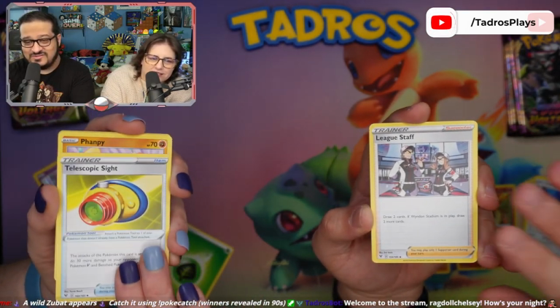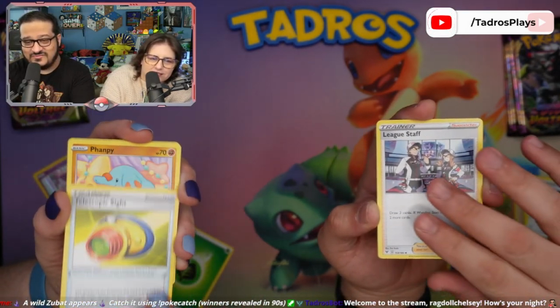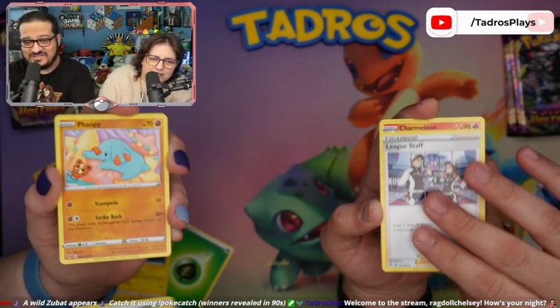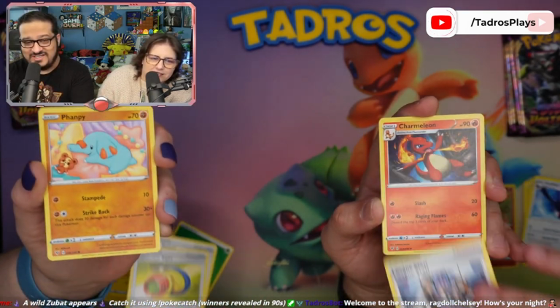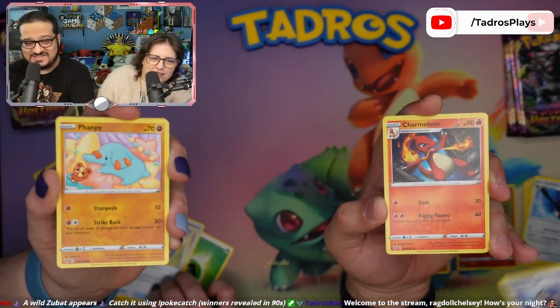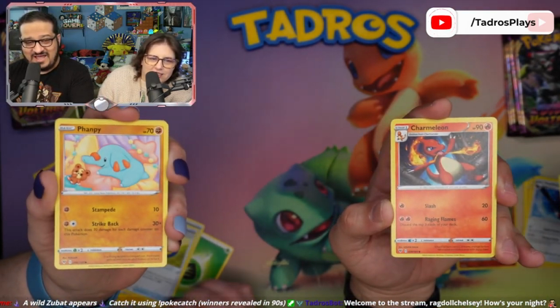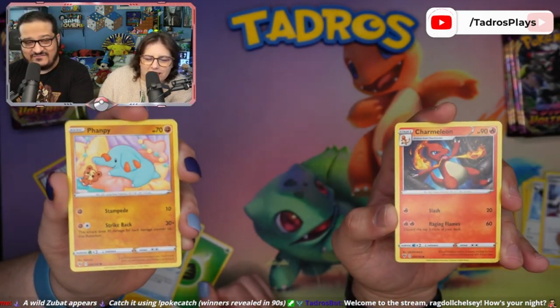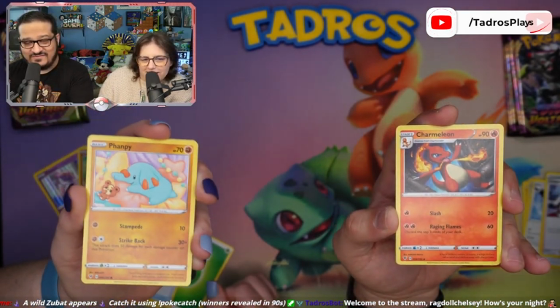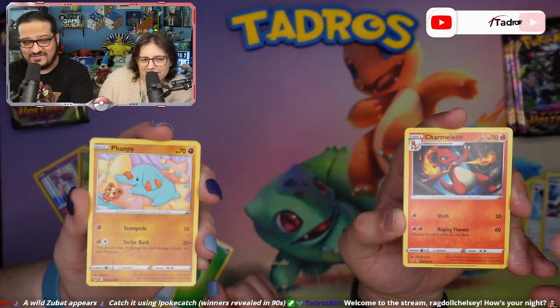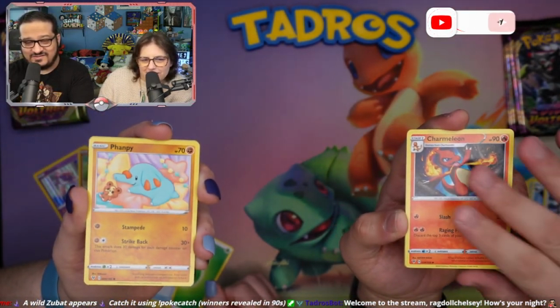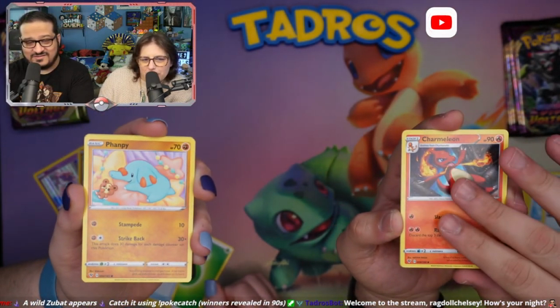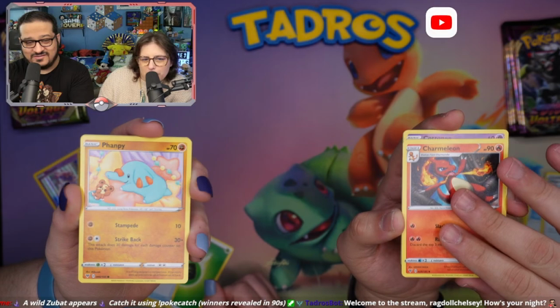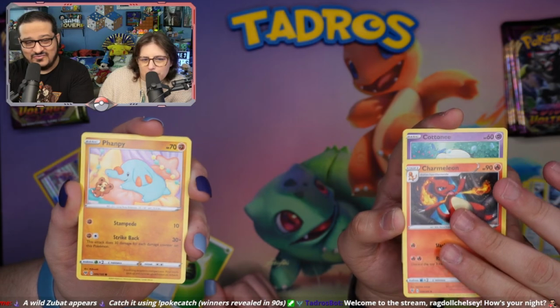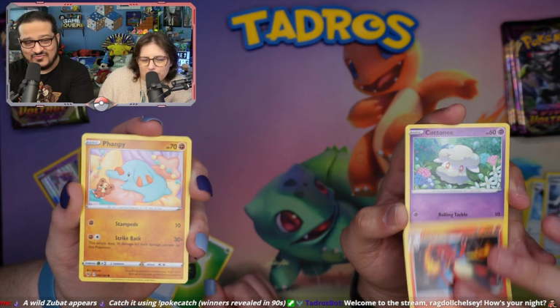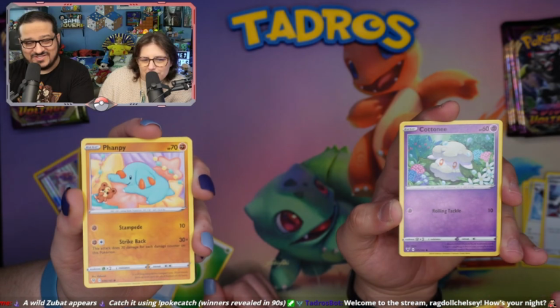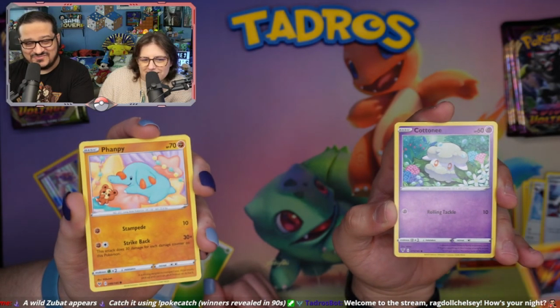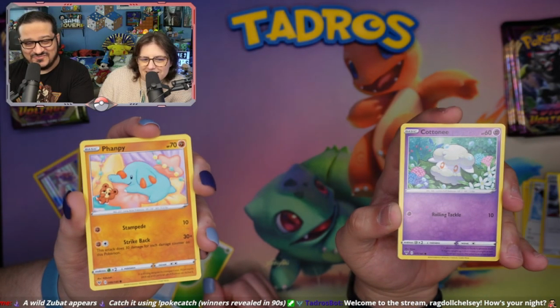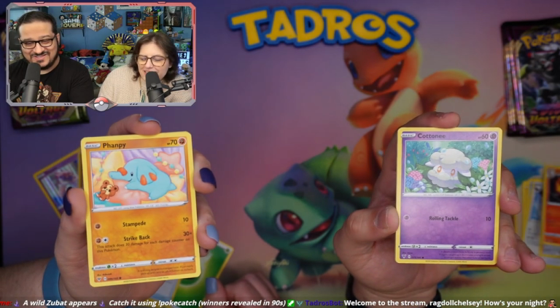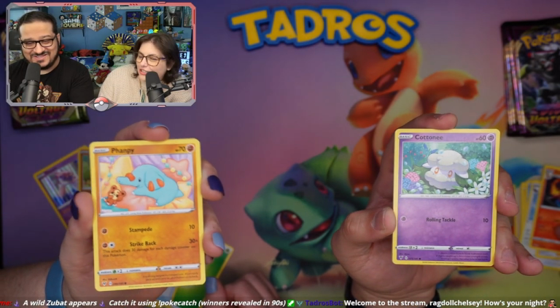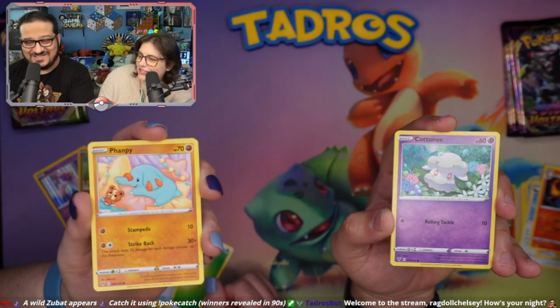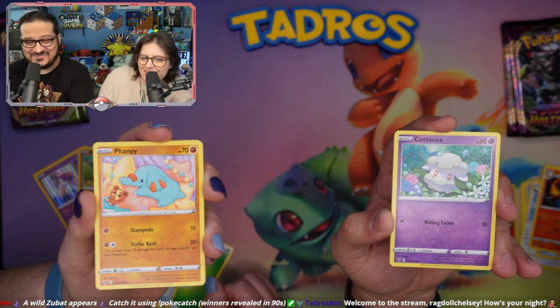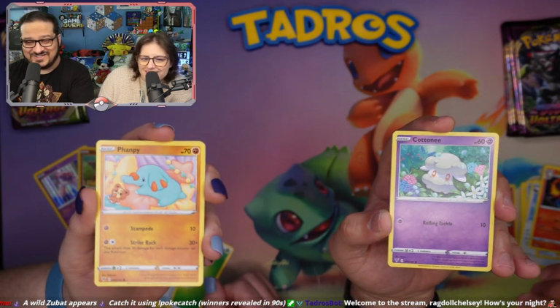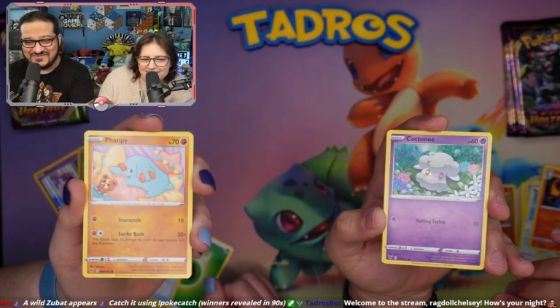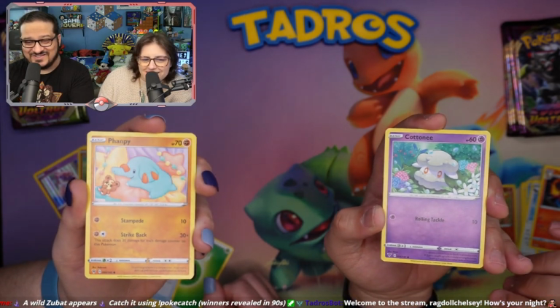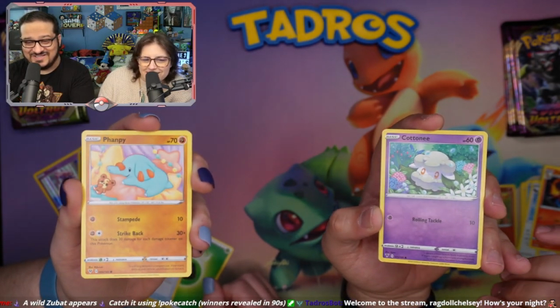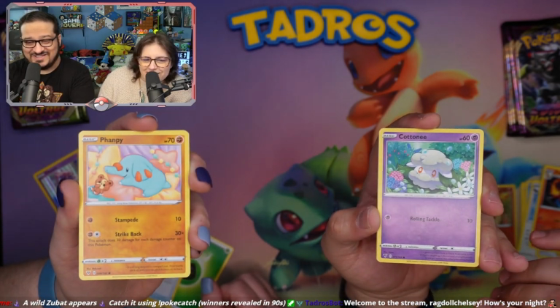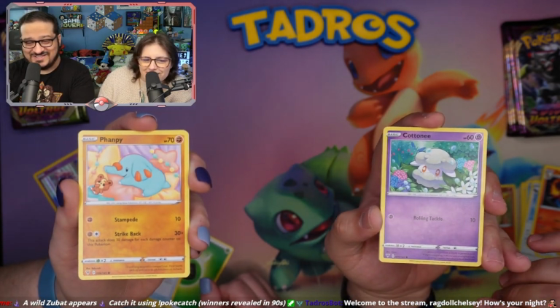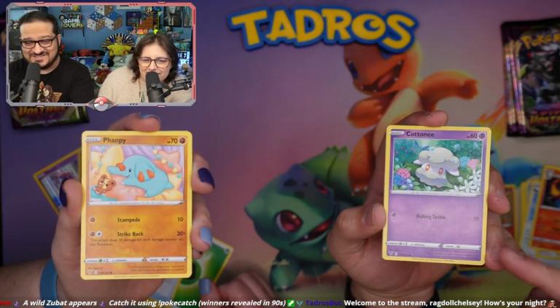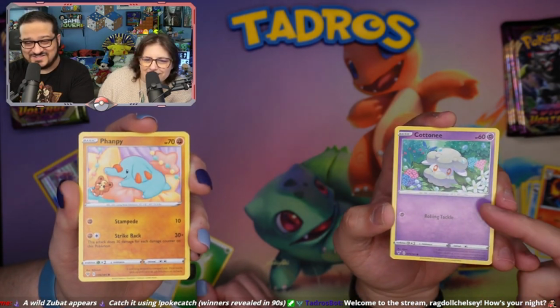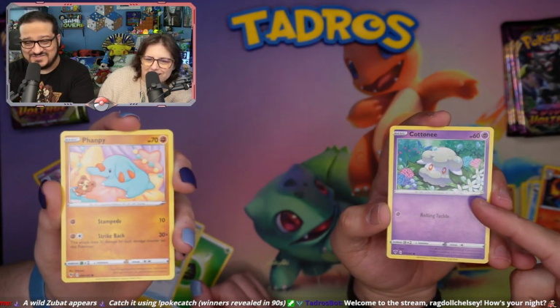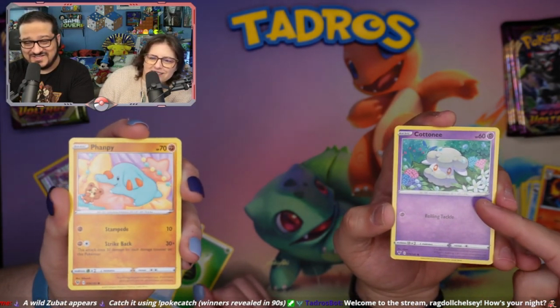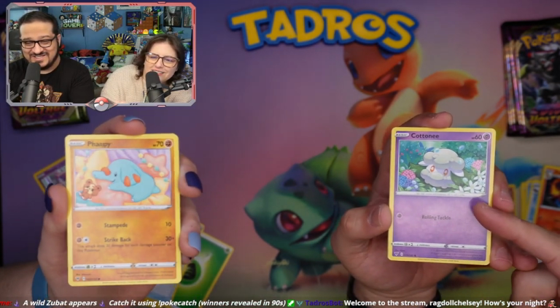You got a League Staff! He's cool. Isn't he cute? He's really cute. It's so cute. This is cute too. Cottonee.